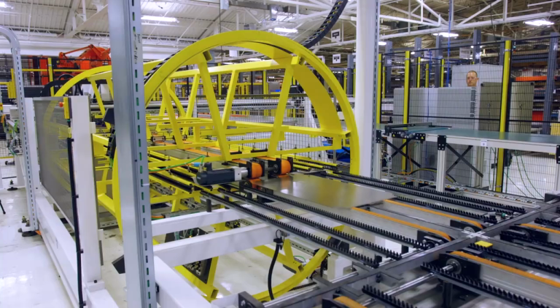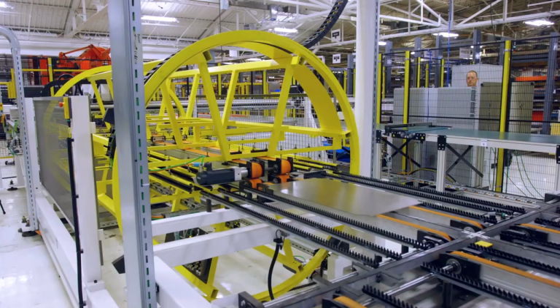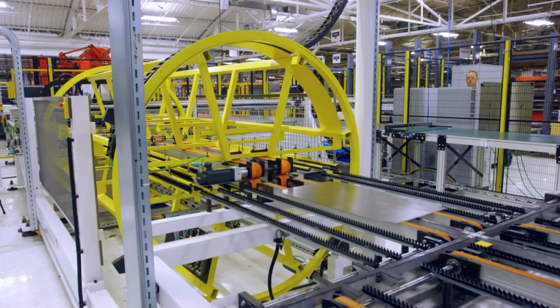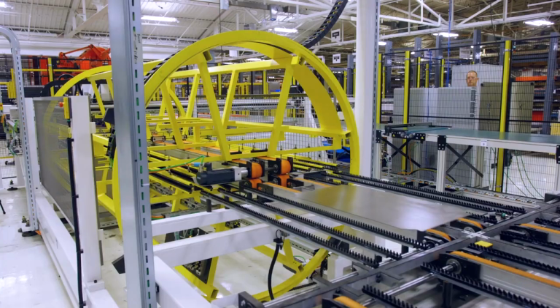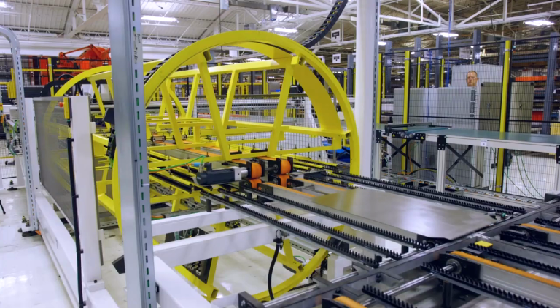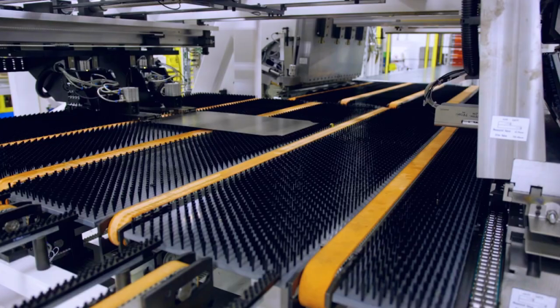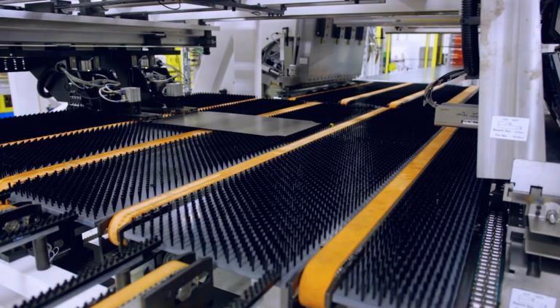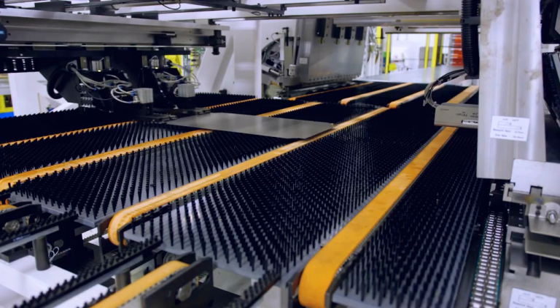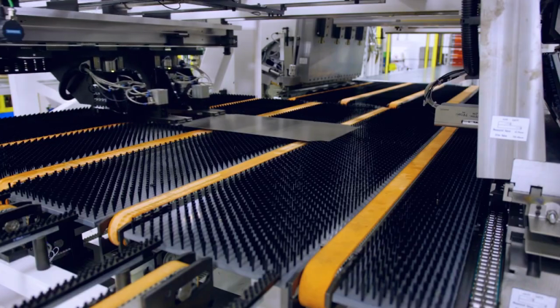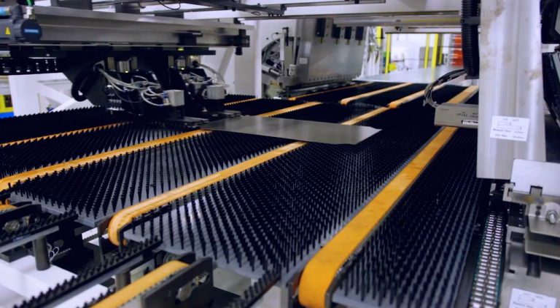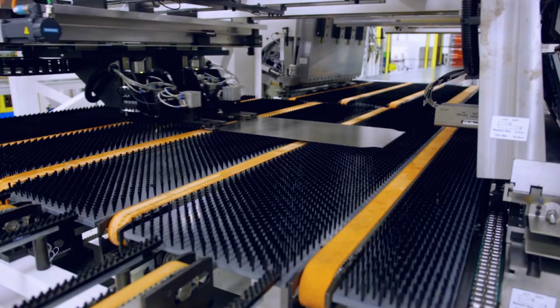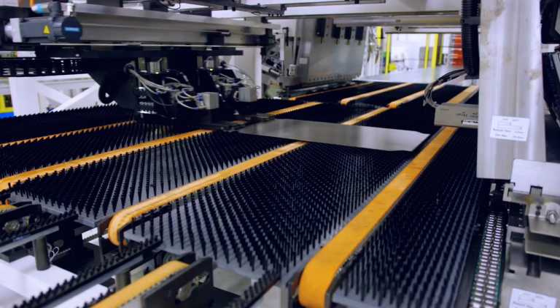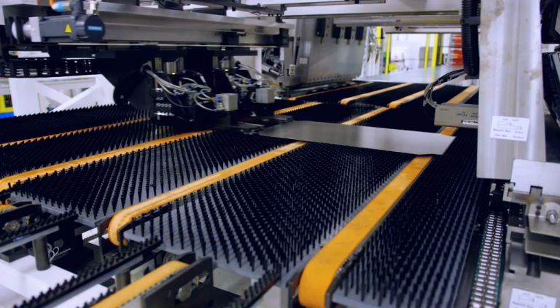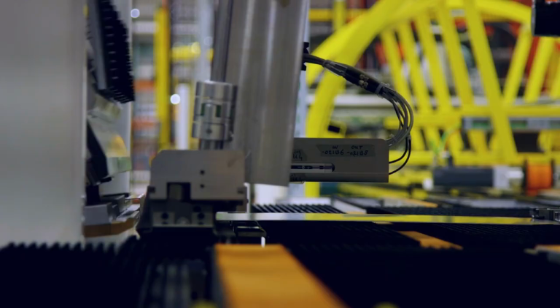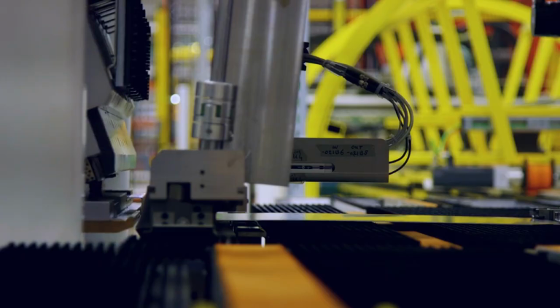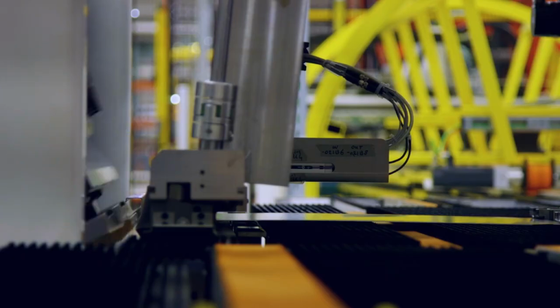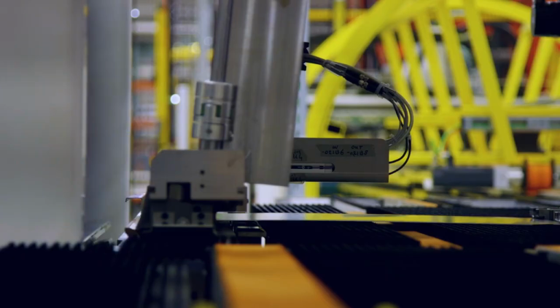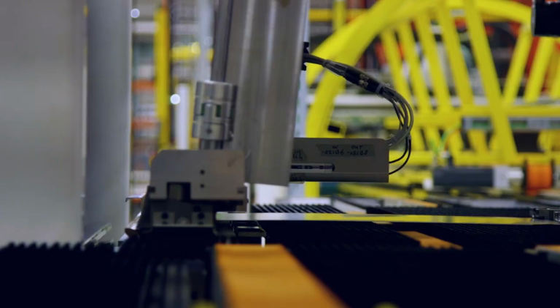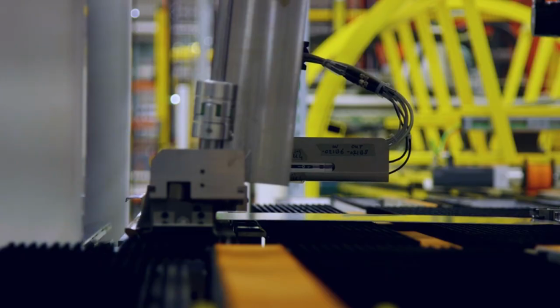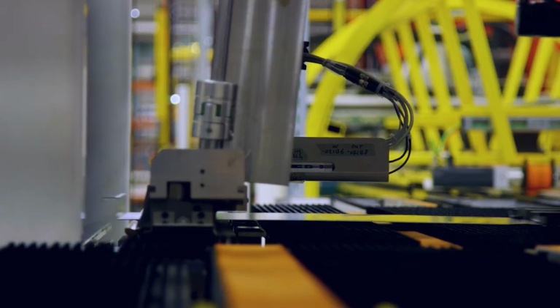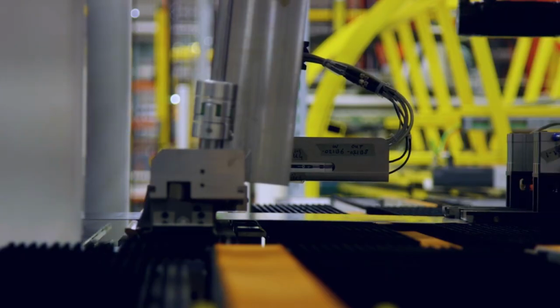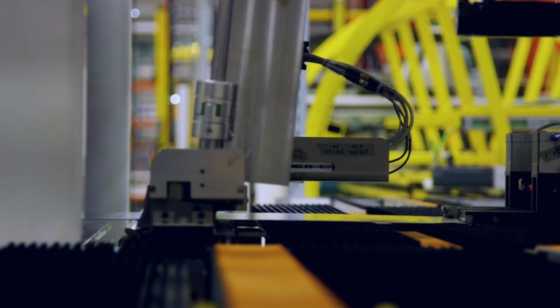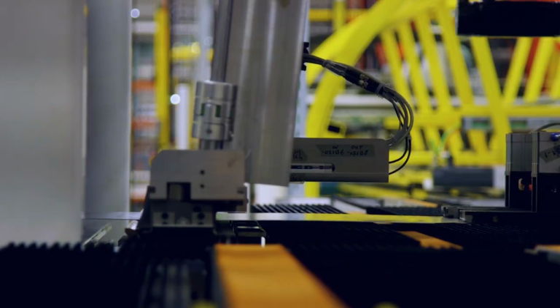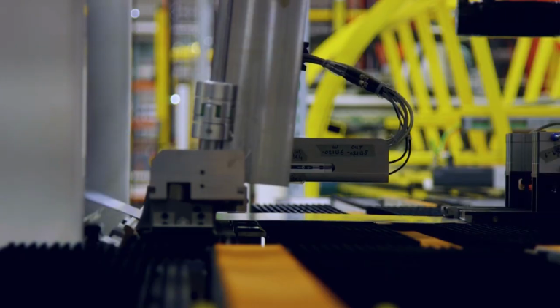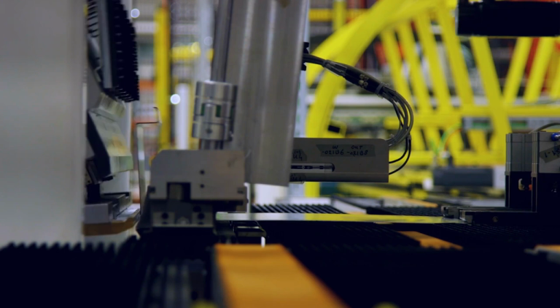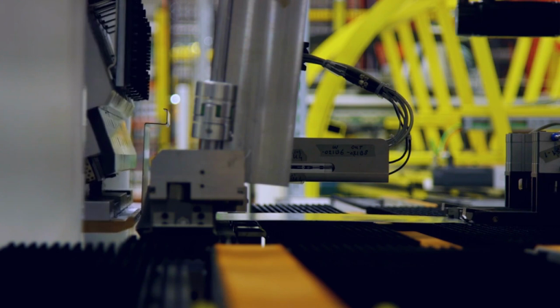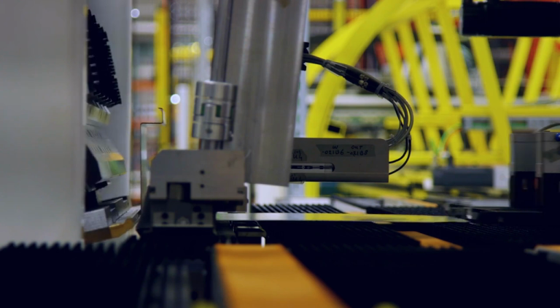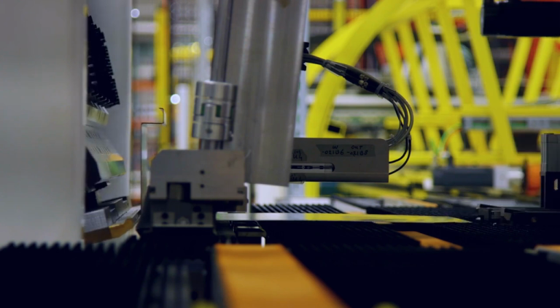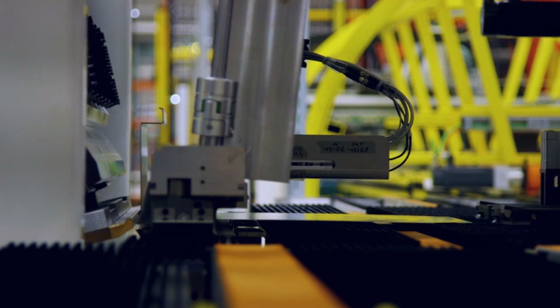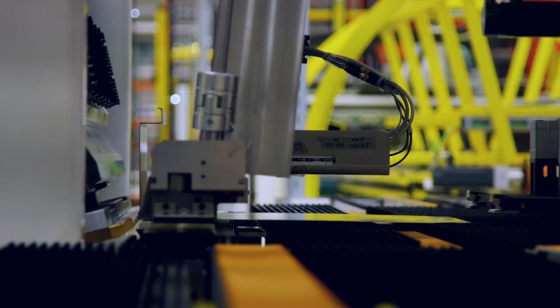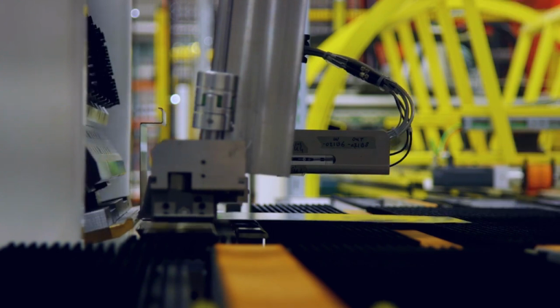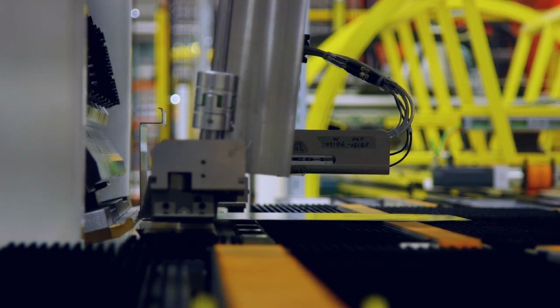The next part of the process is forming. With this we're using state-of-the-art forming technology with swivel bending.